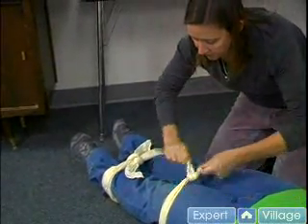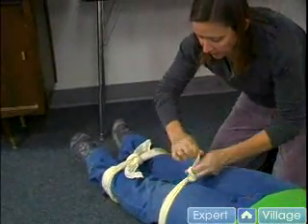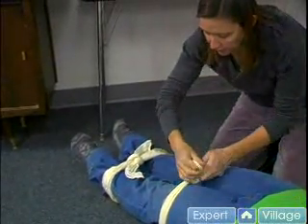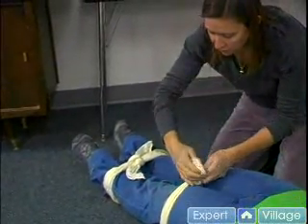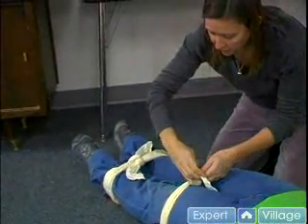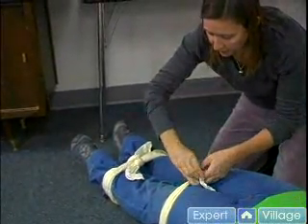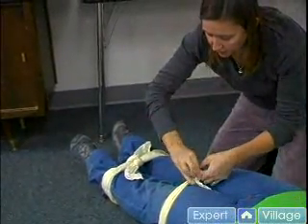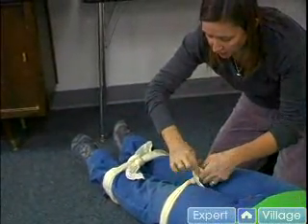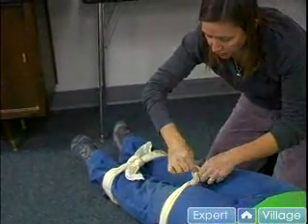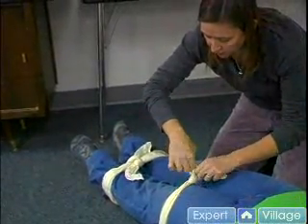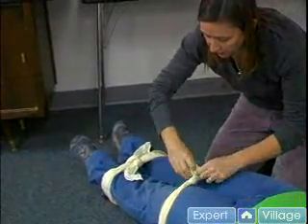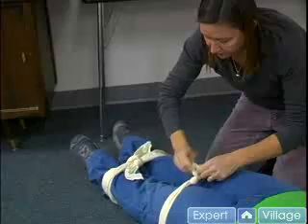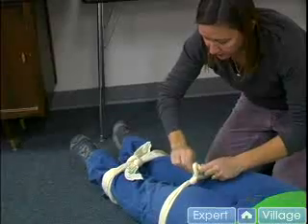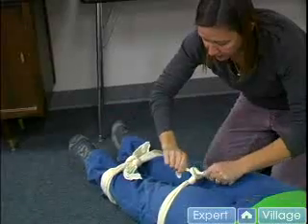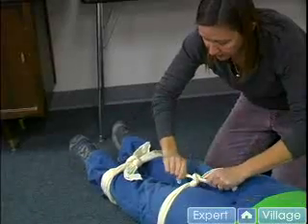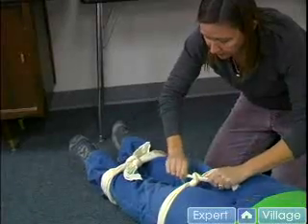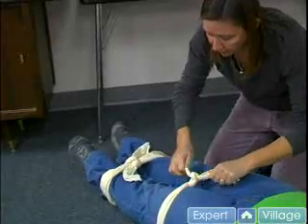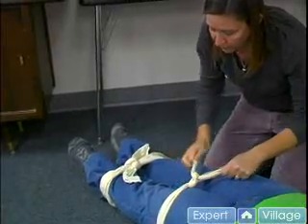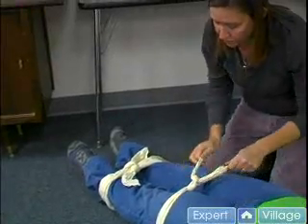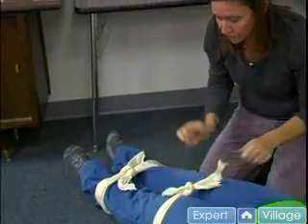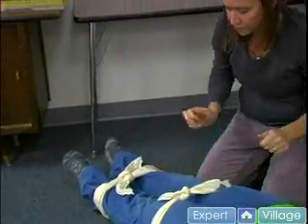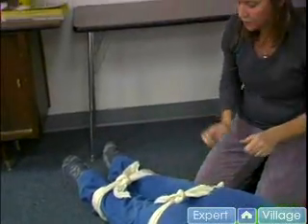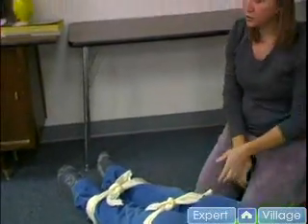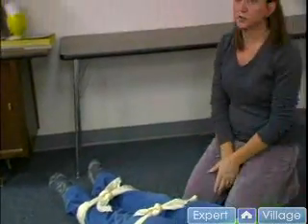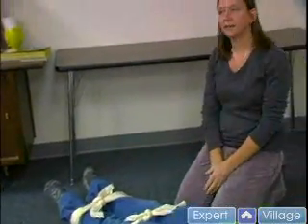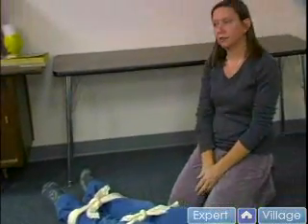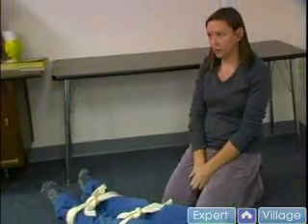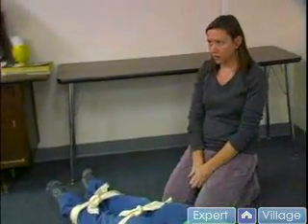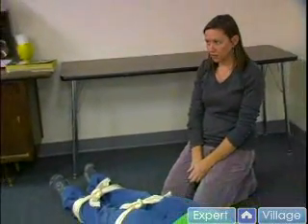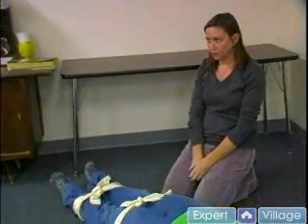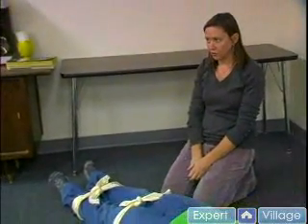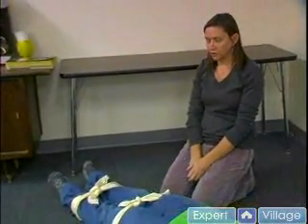Now the injured leg is secure, and if it's necessary to transport, you can do so safely without causing further injury.